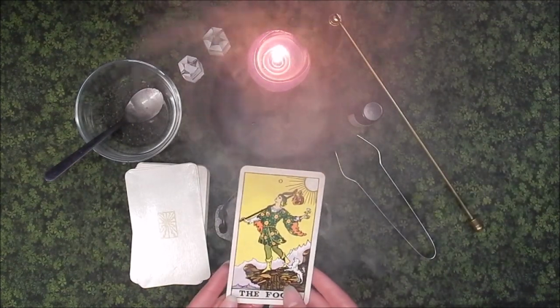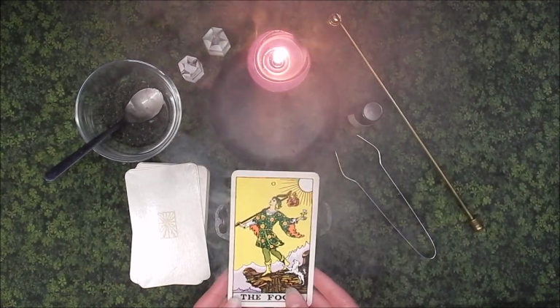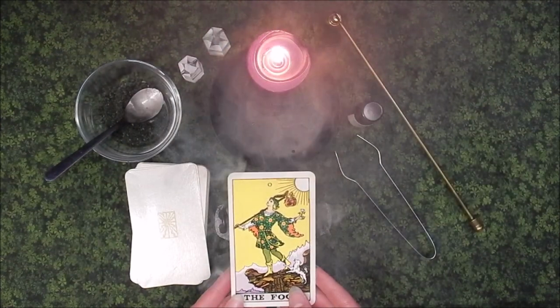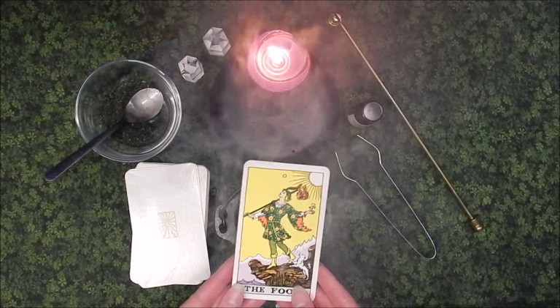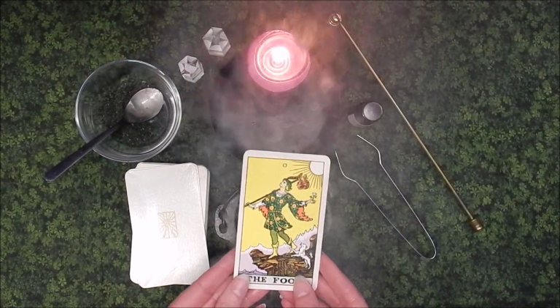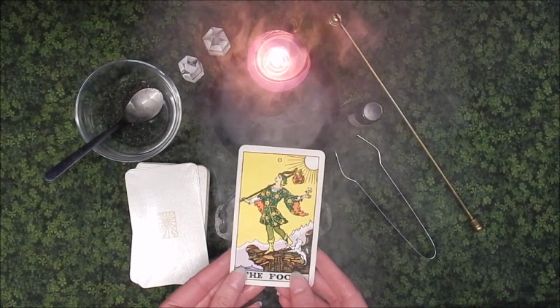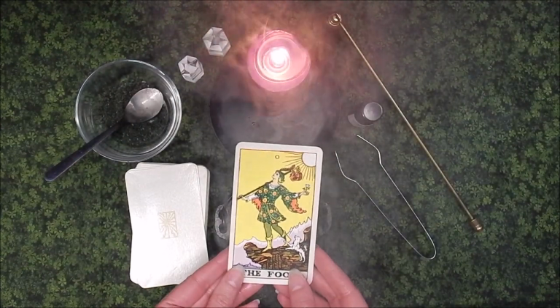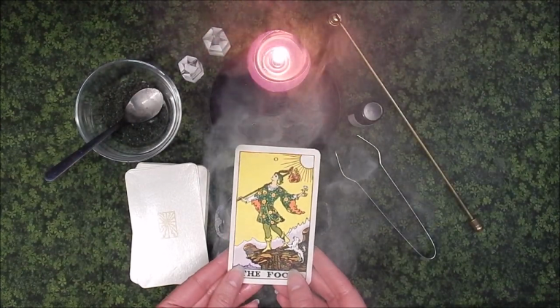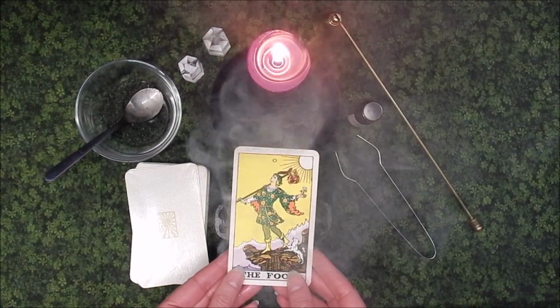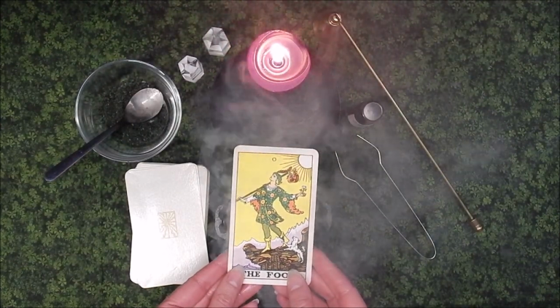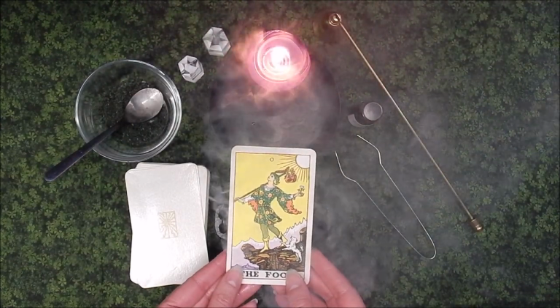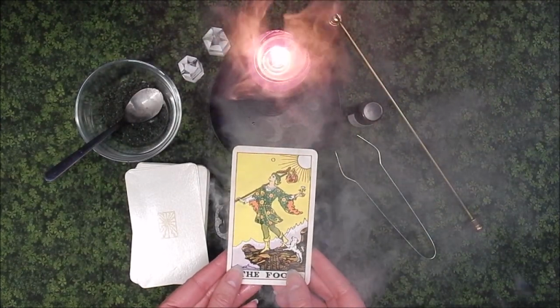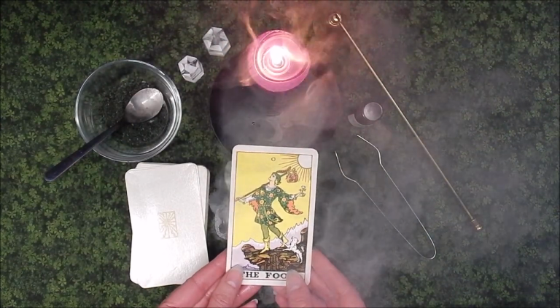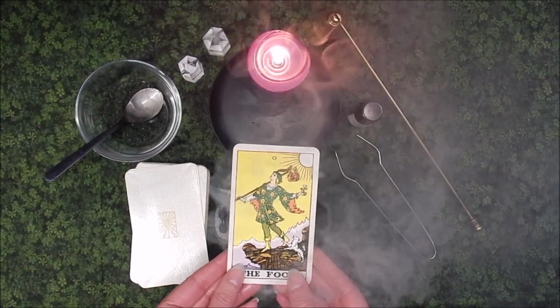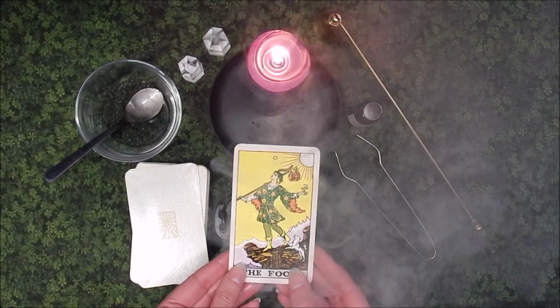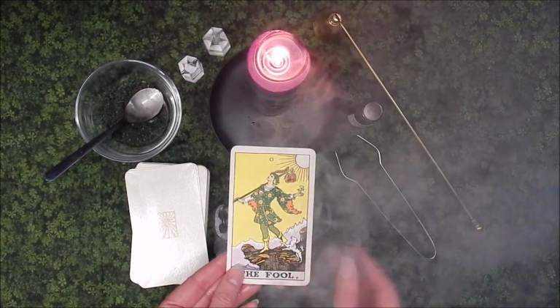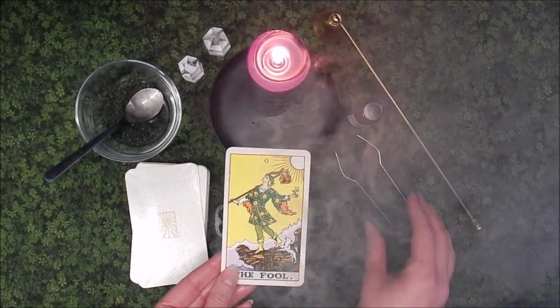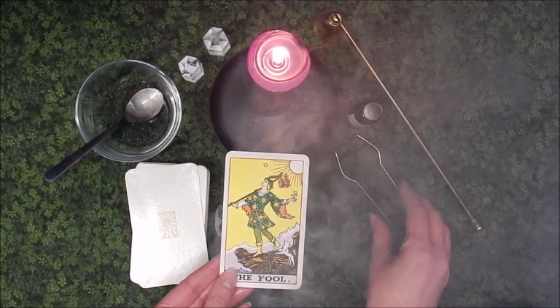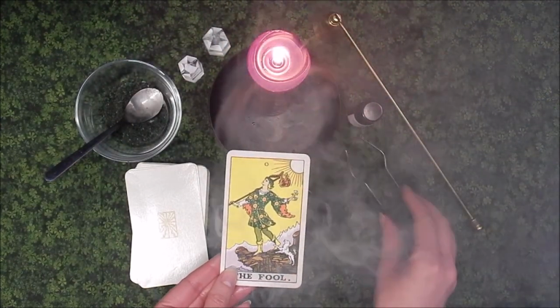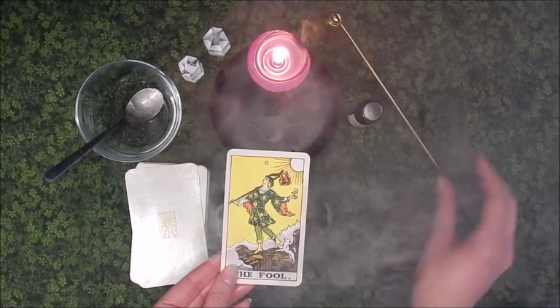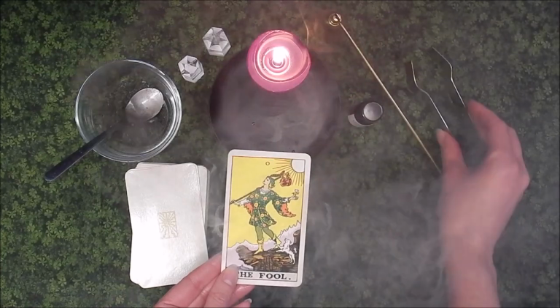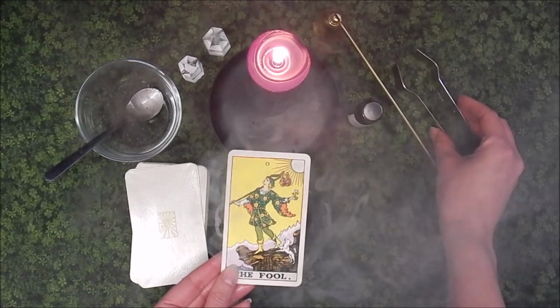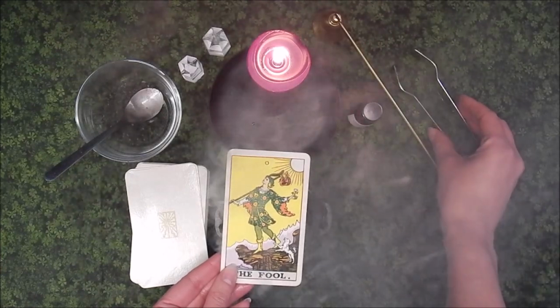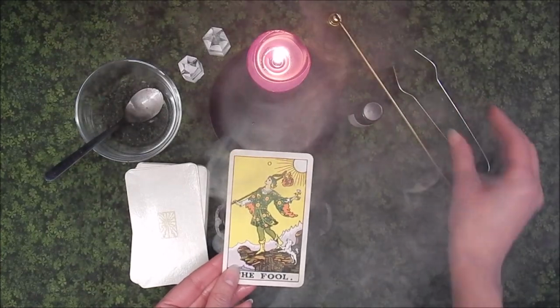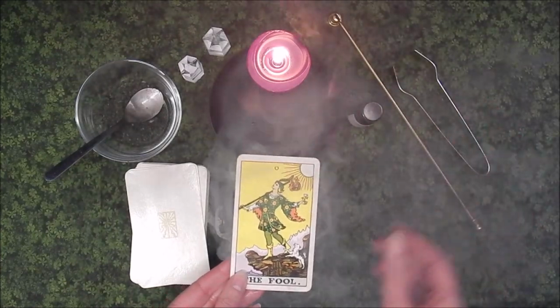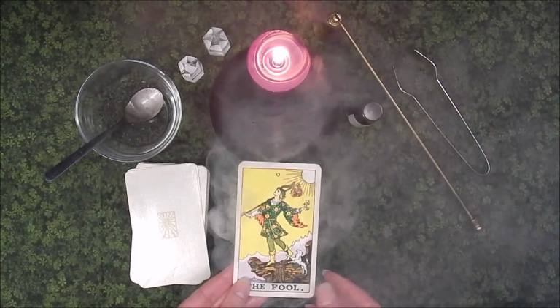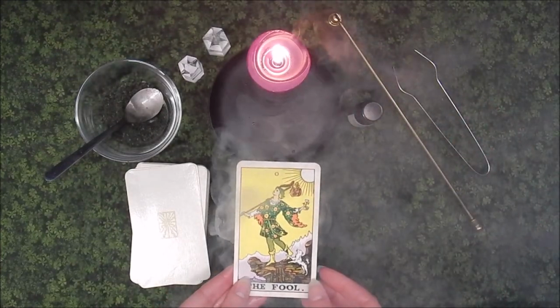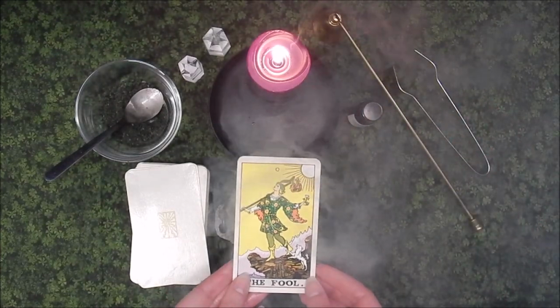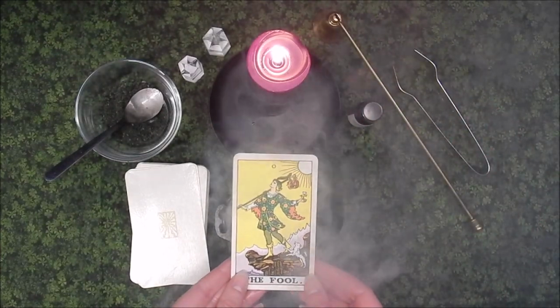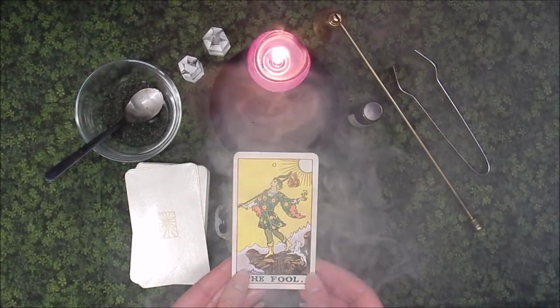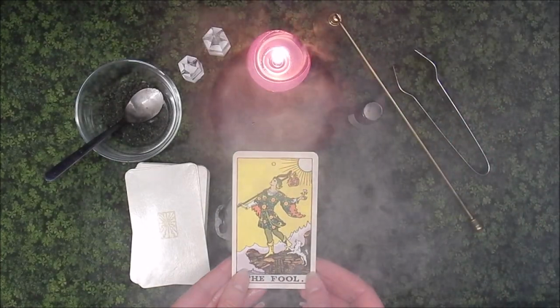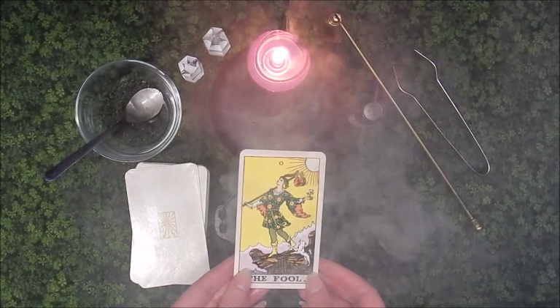Then meditate on the card's meaning. The Fool is spontaneity, faith, beginnings, and folly.